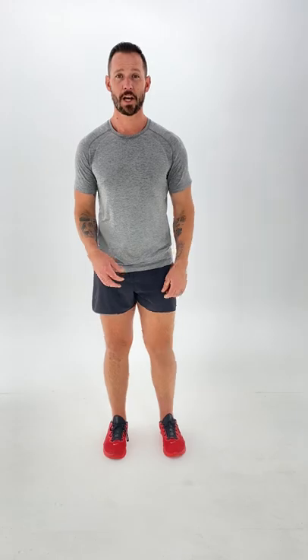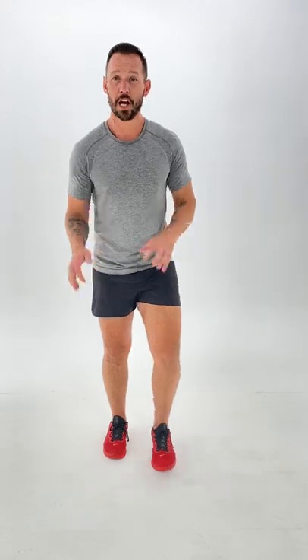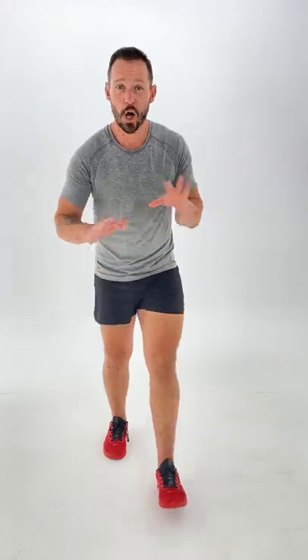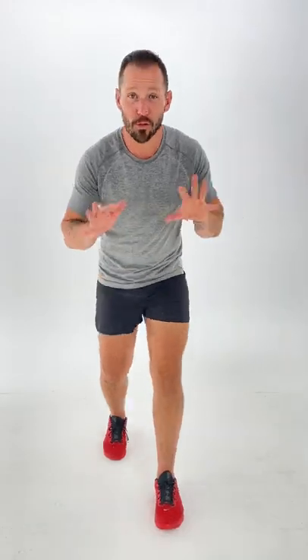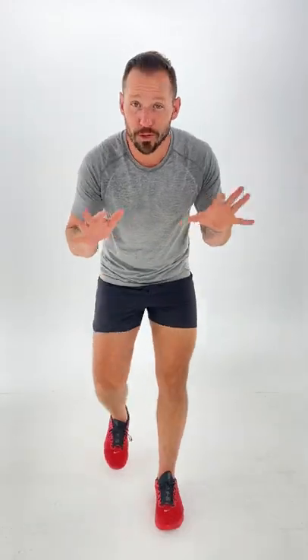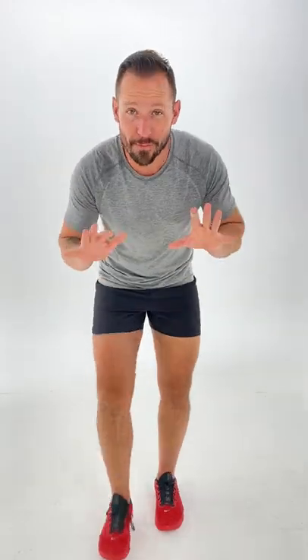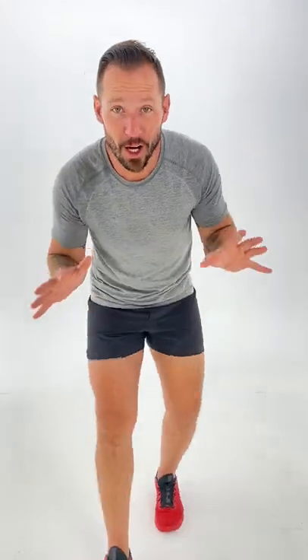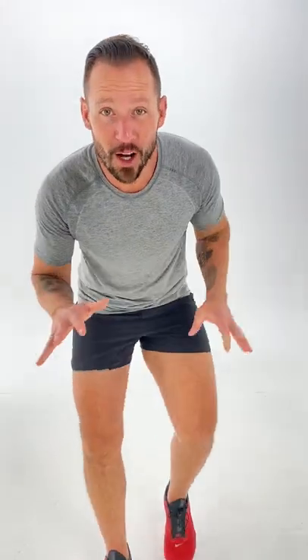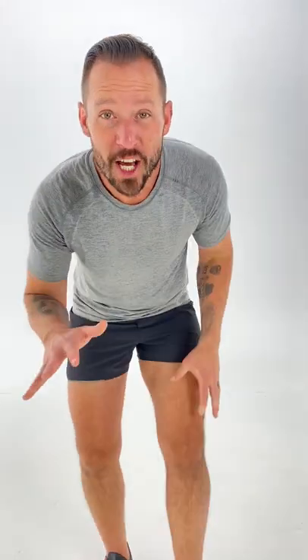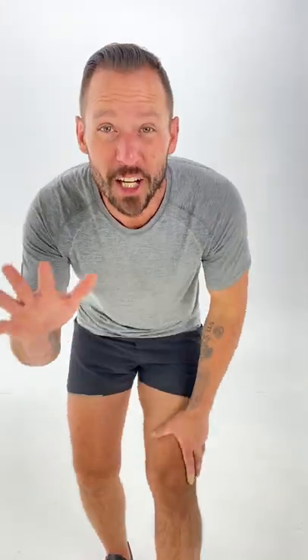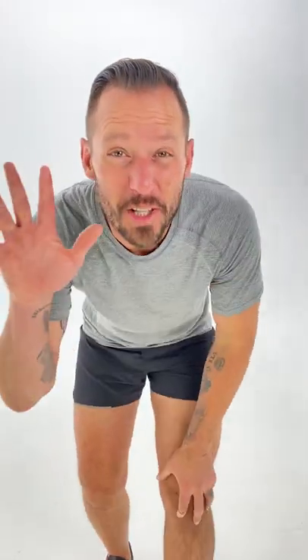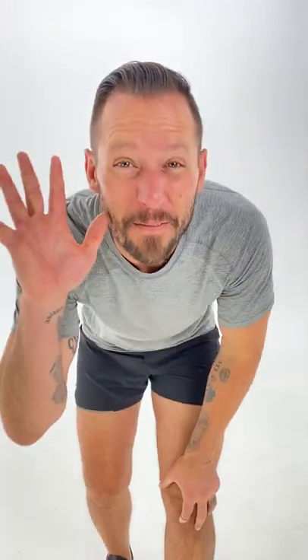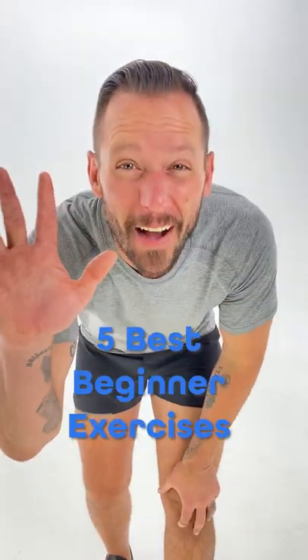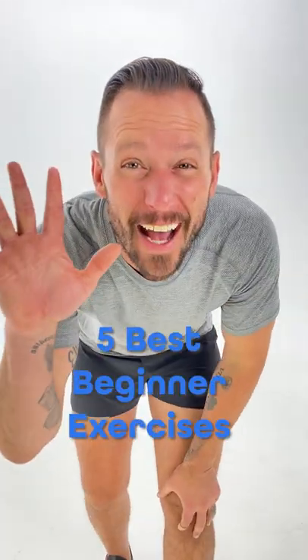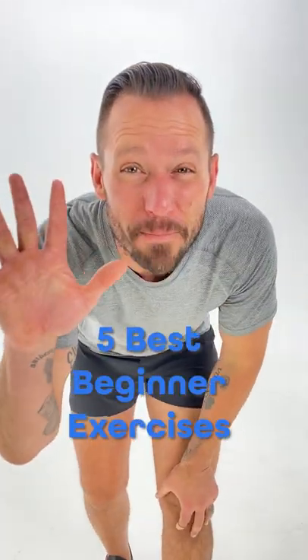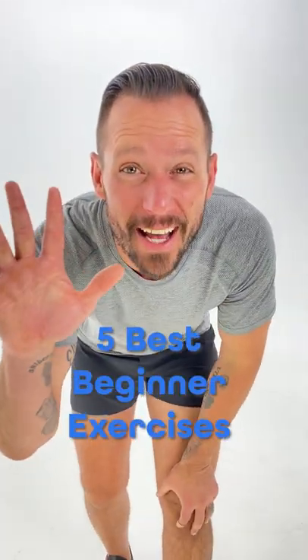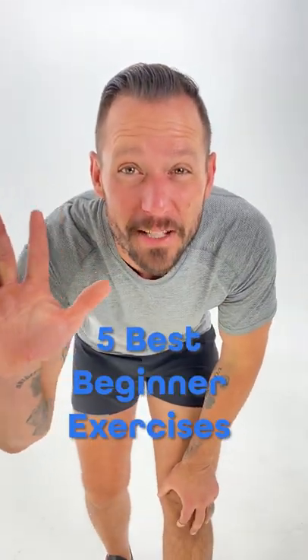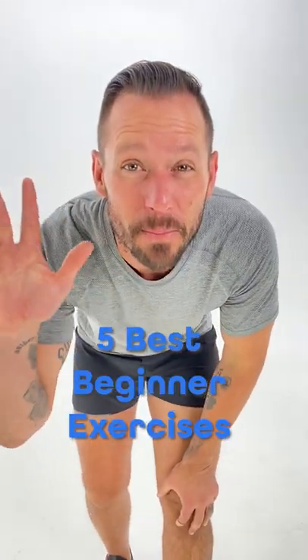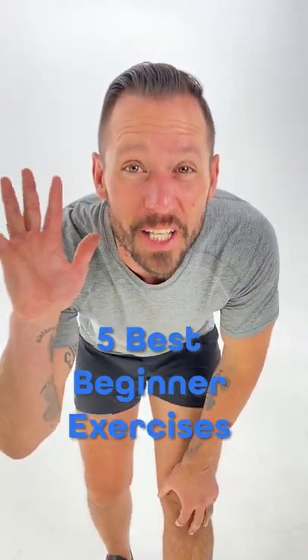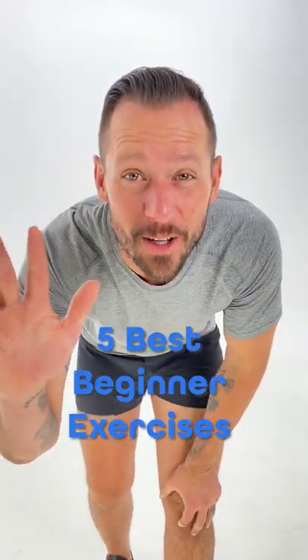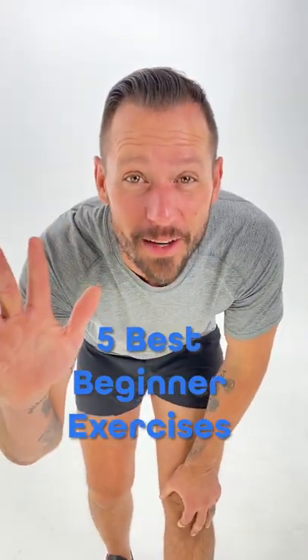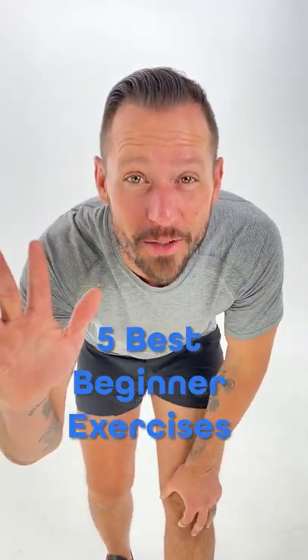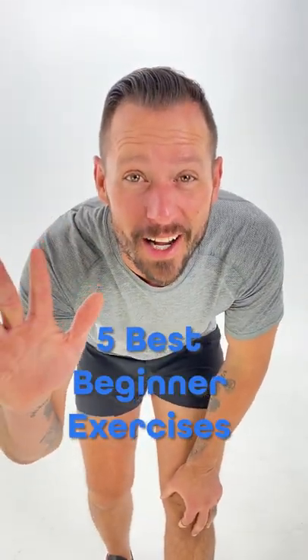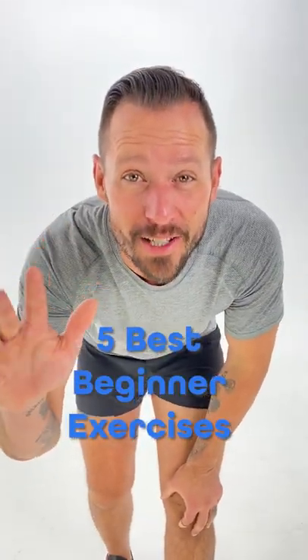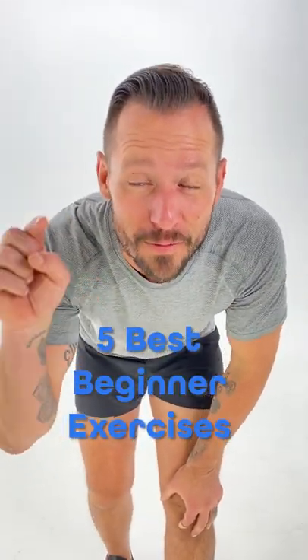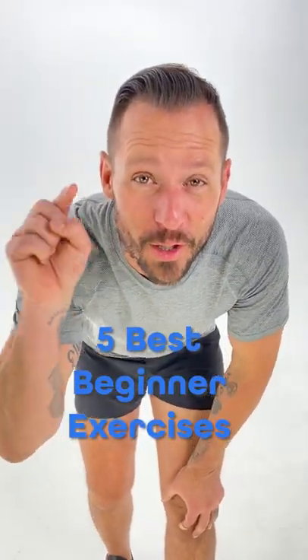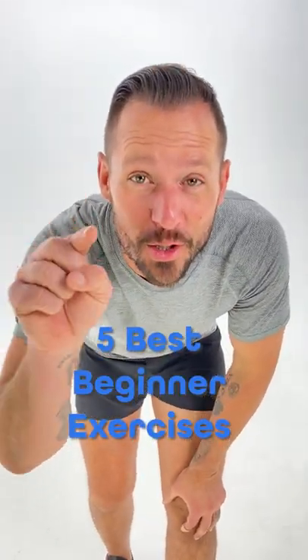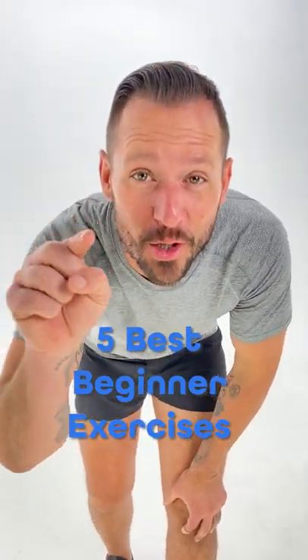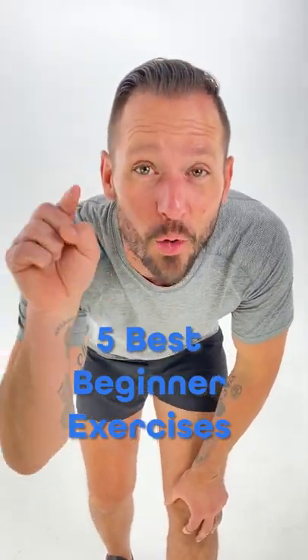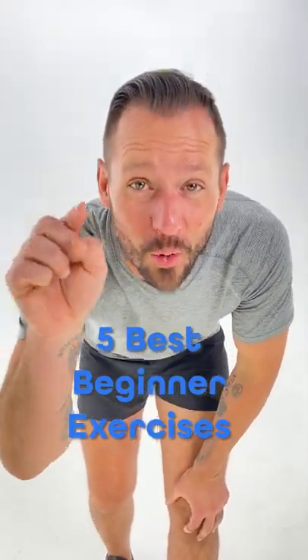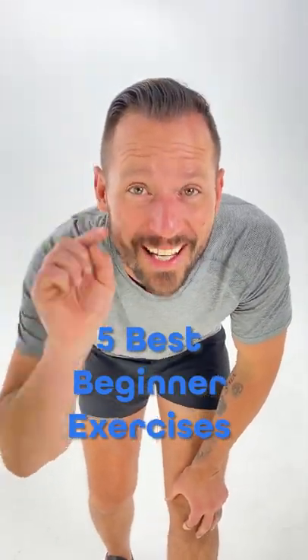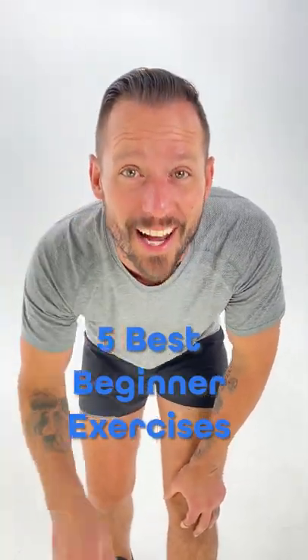No fluff at all. Here are the five best beginner exercises for you to do right now.